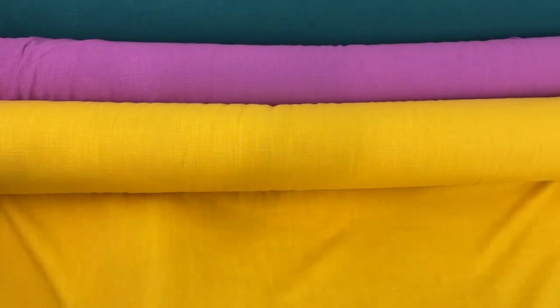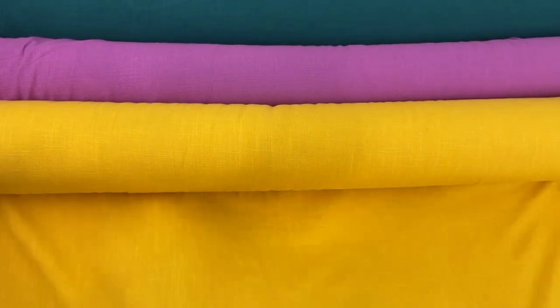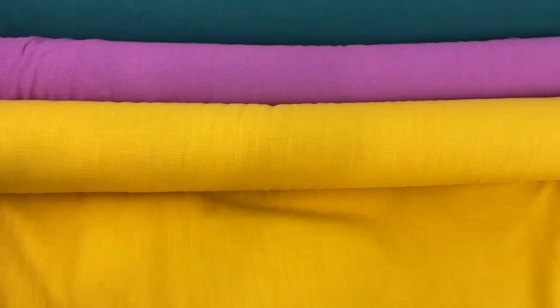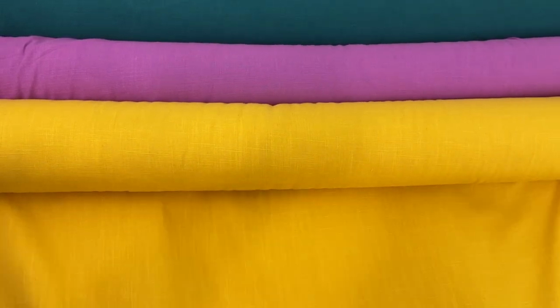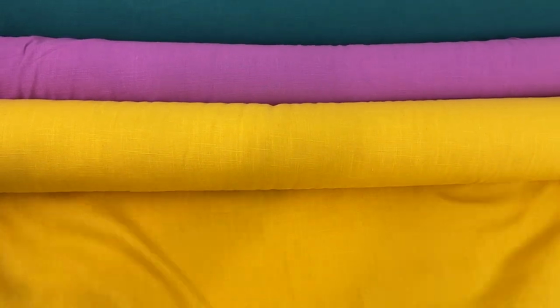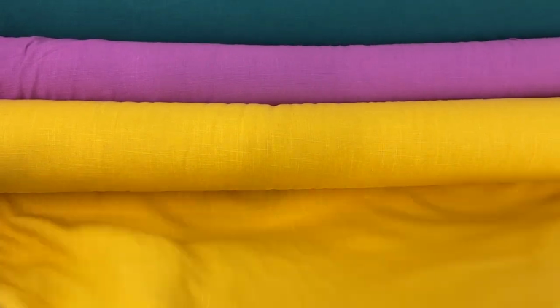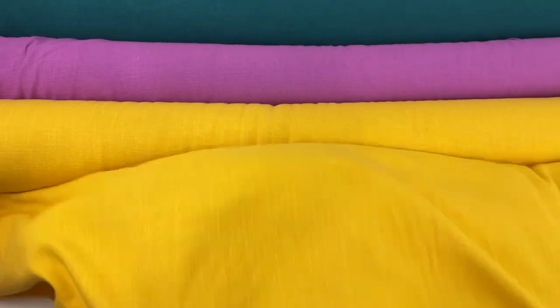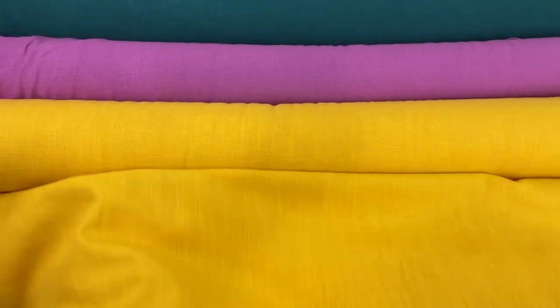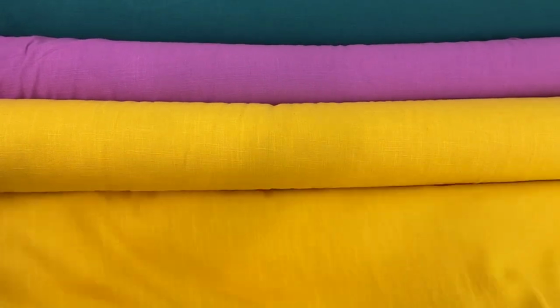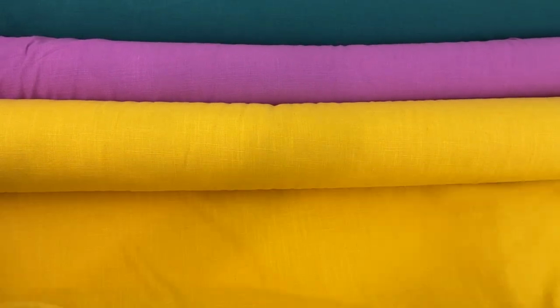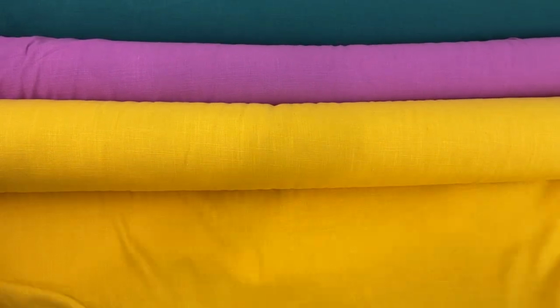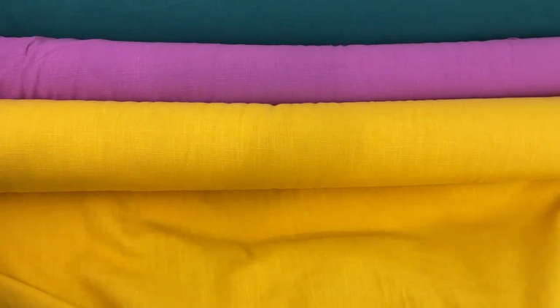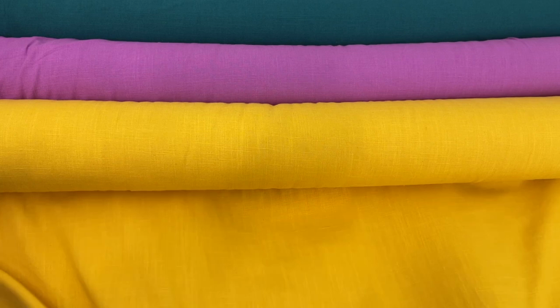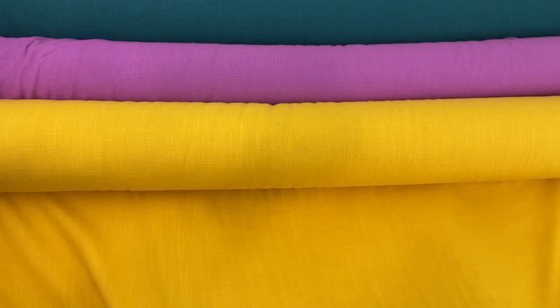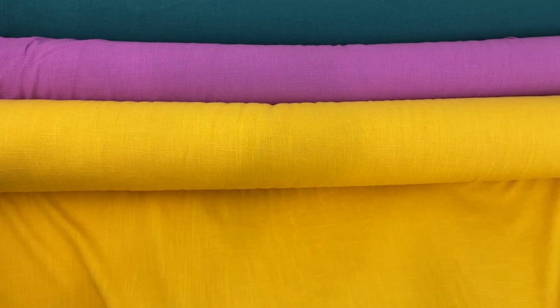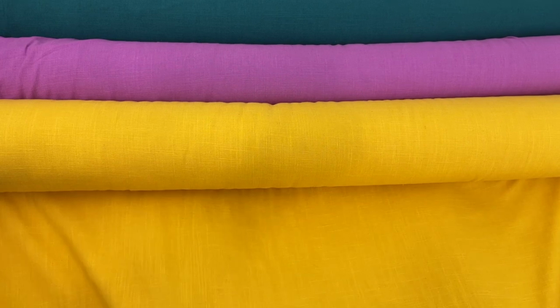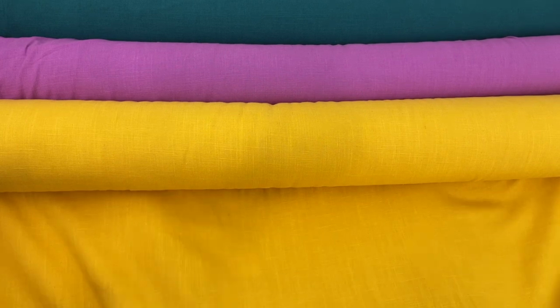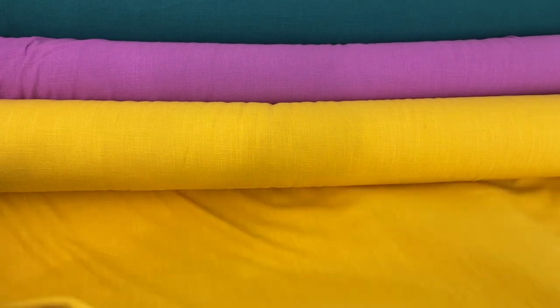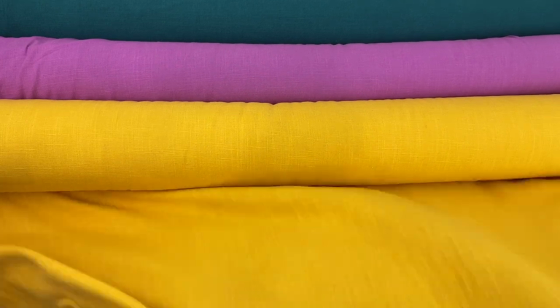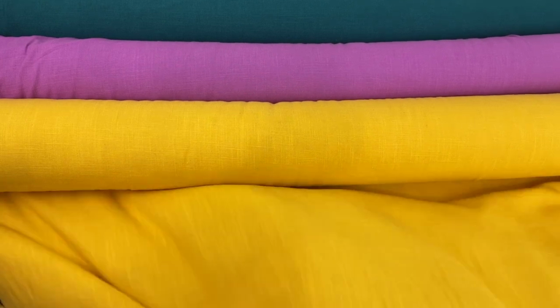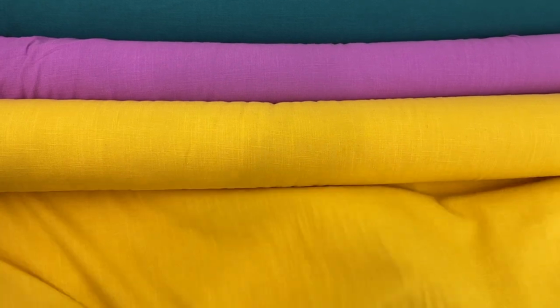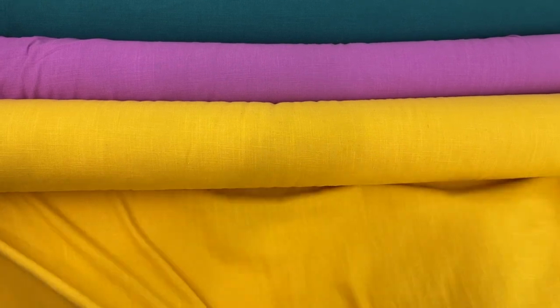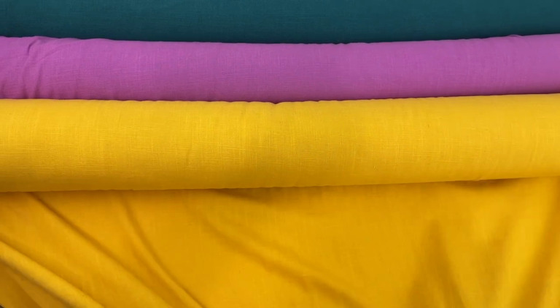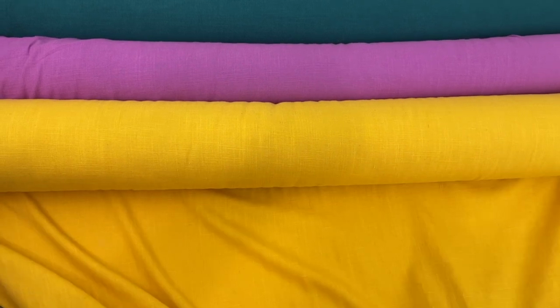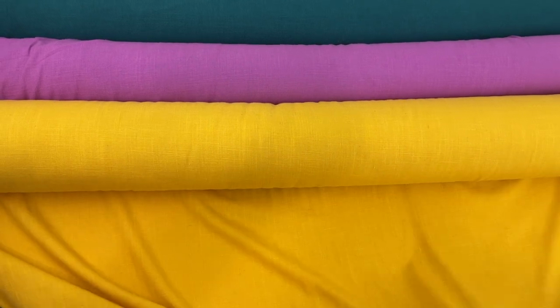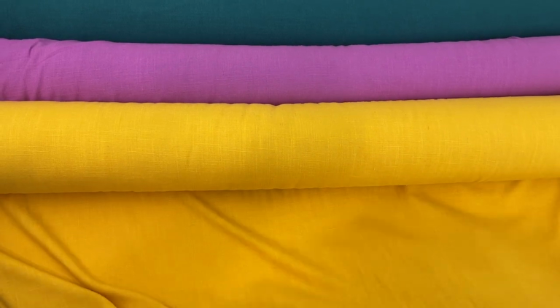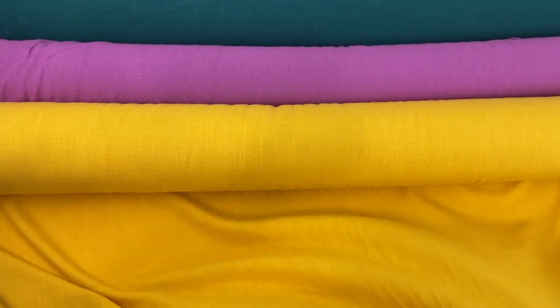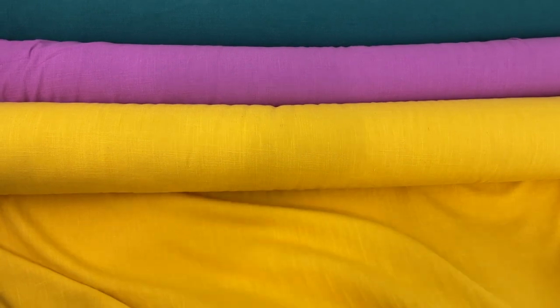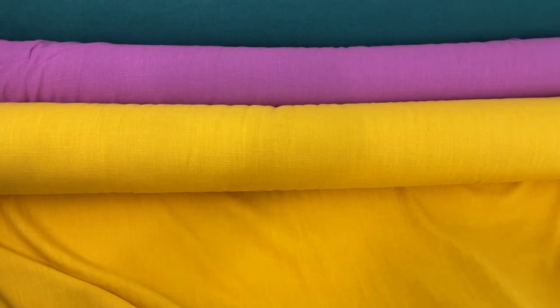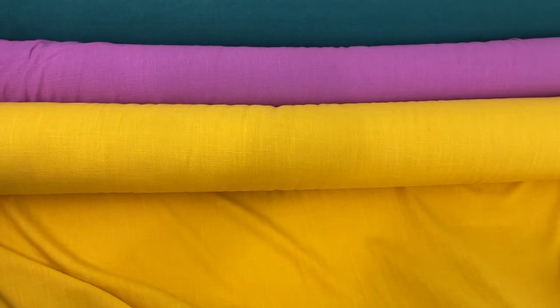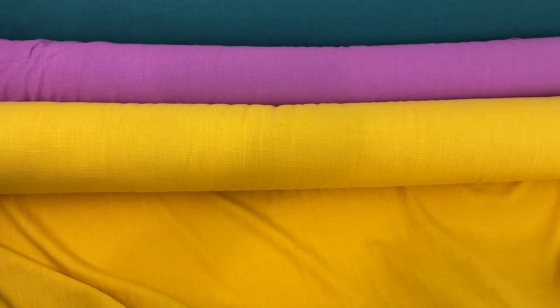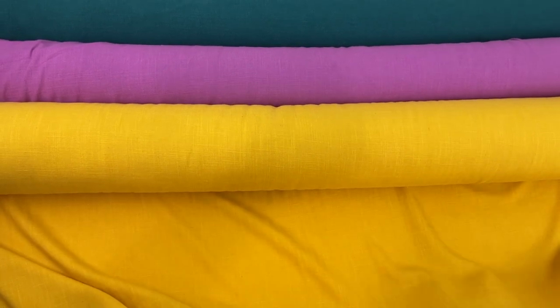Hope you like it as much as we do. Happy sewing!